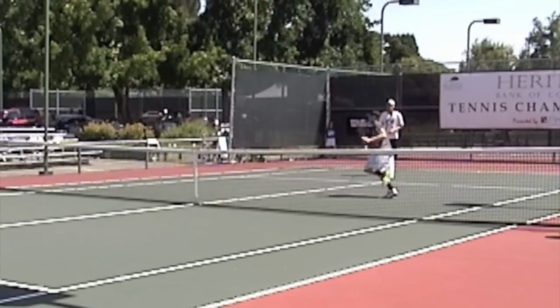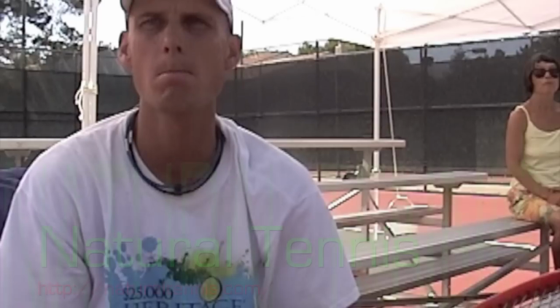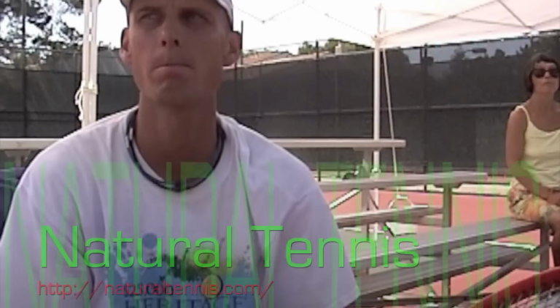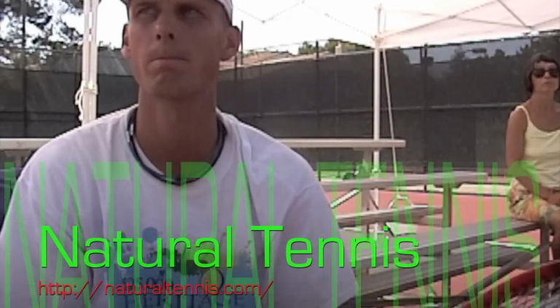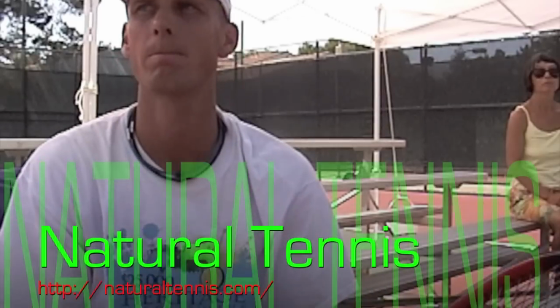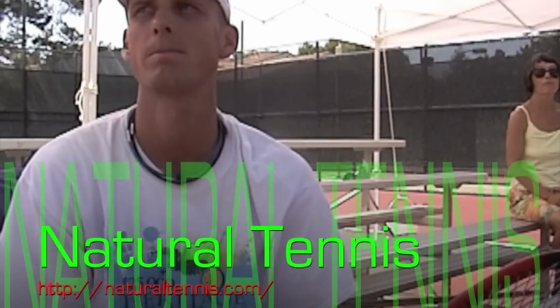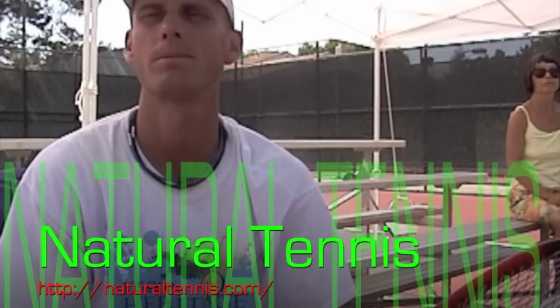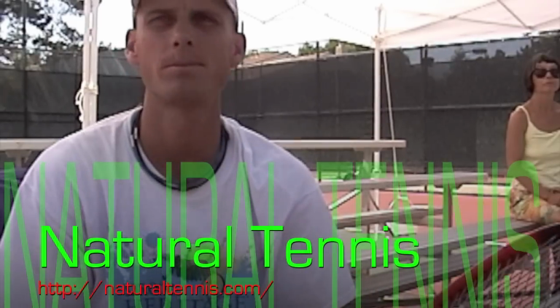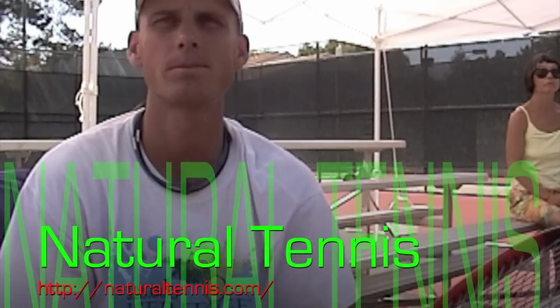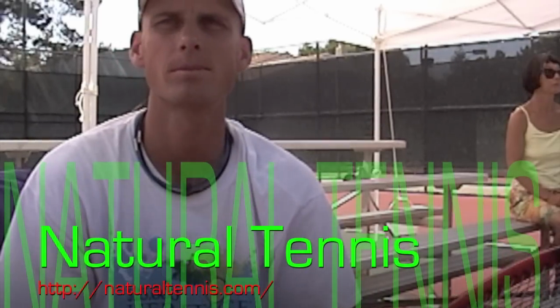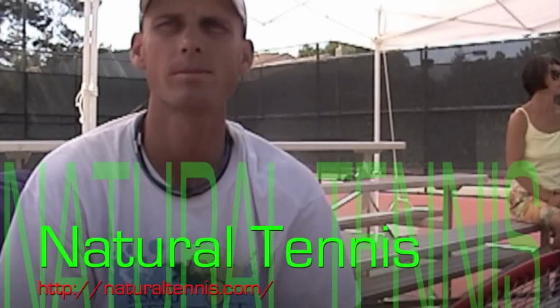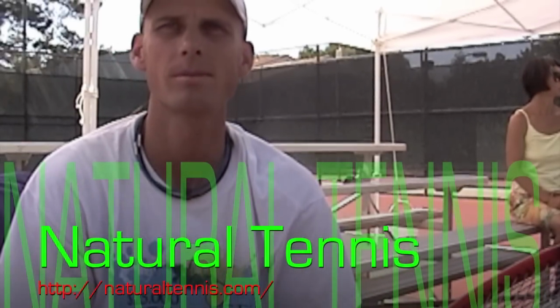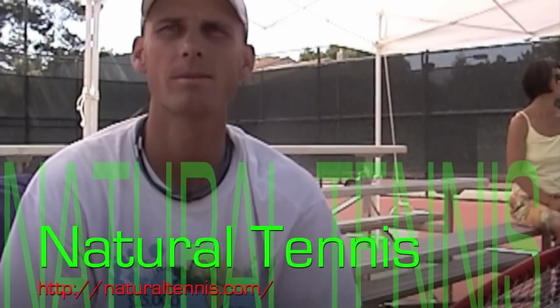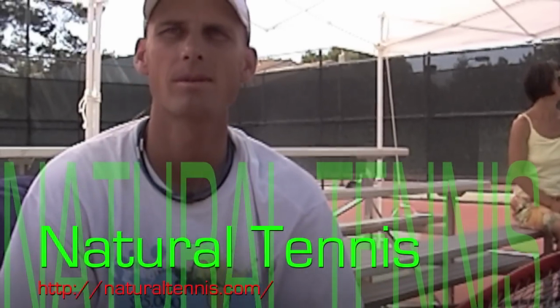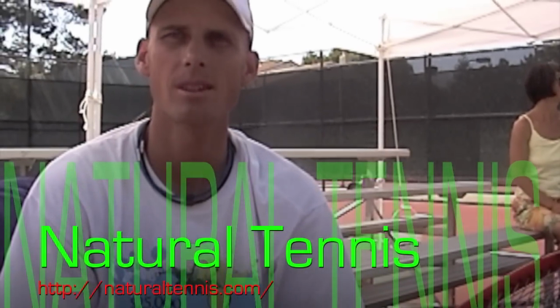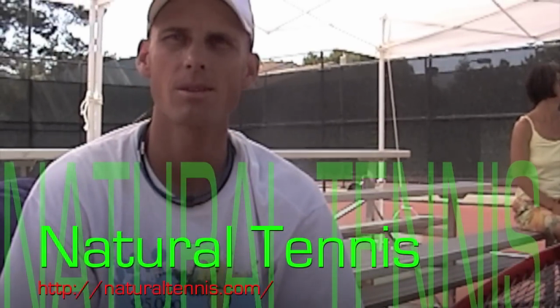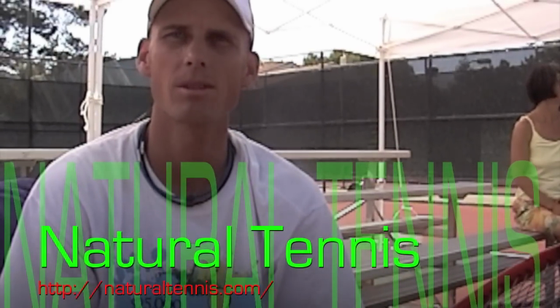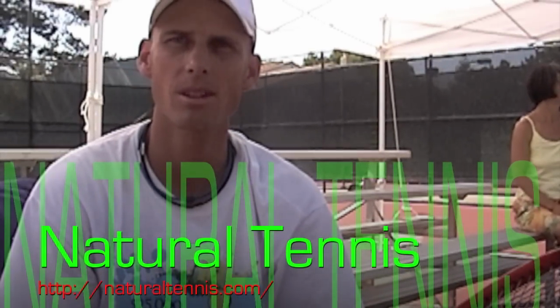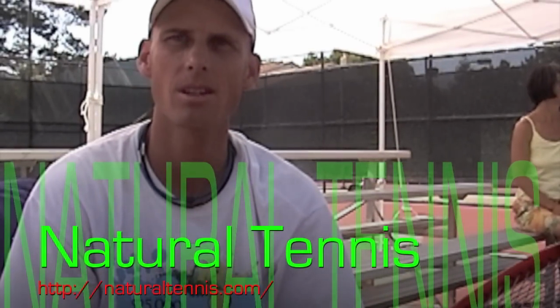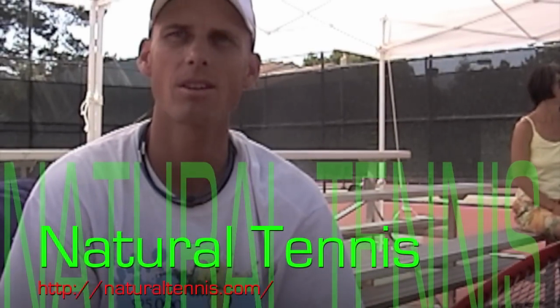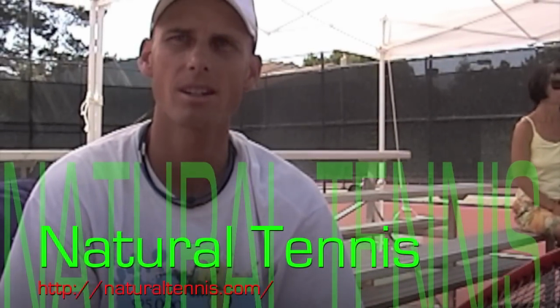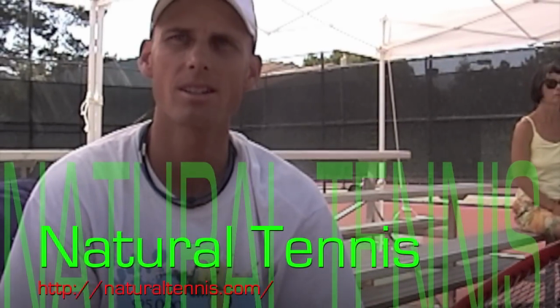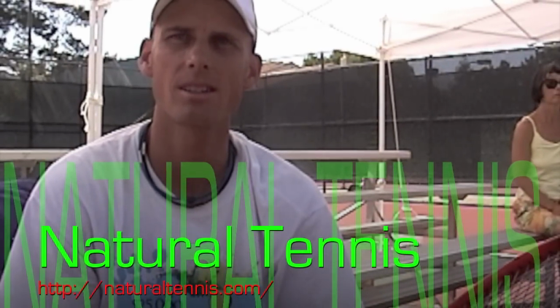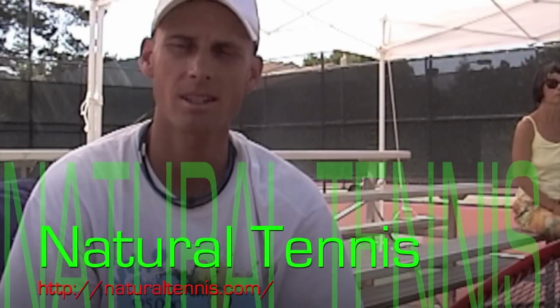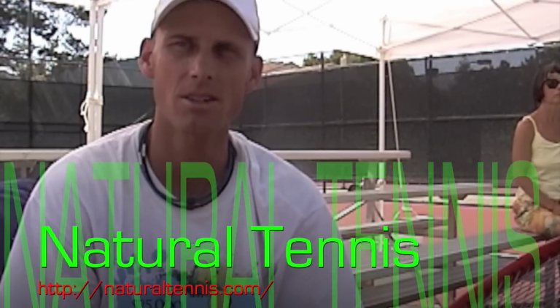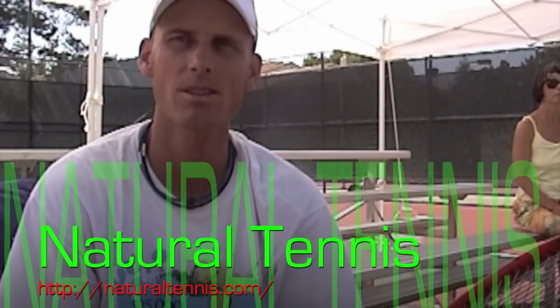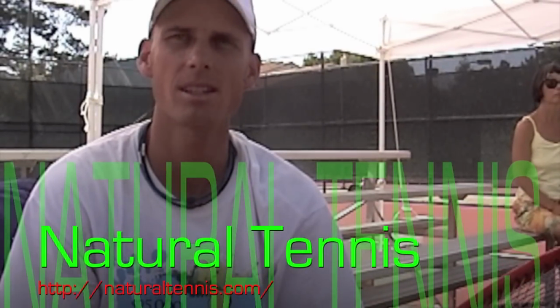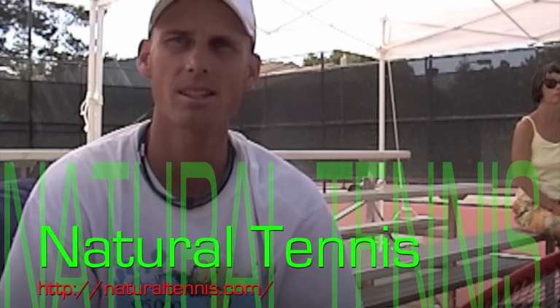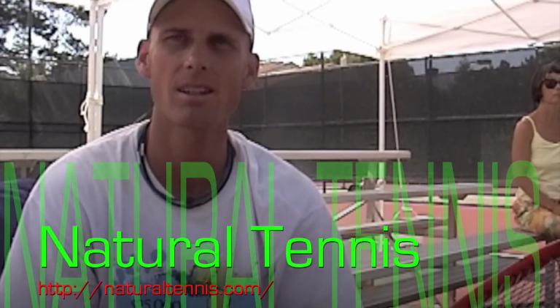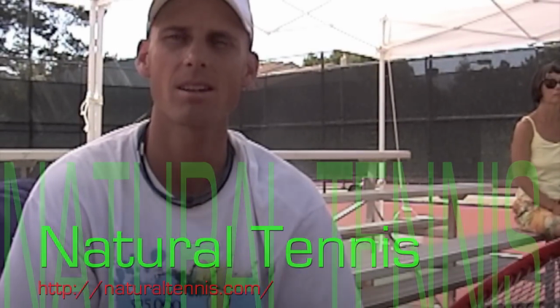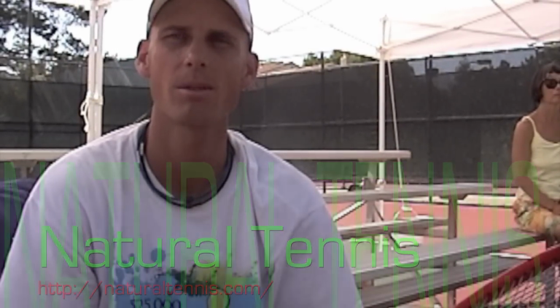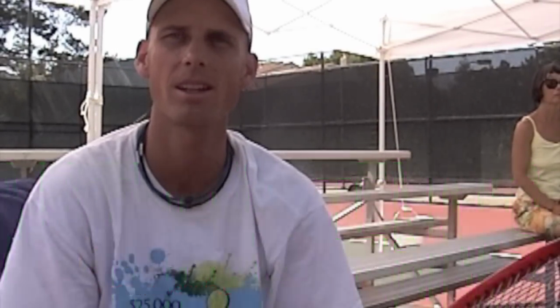If people want to find out more about it, go to the website naturaltennis.com.